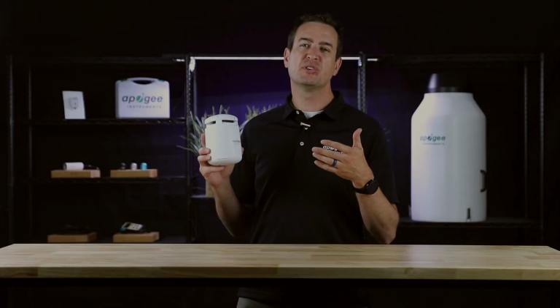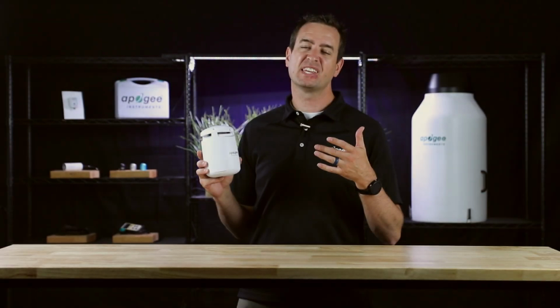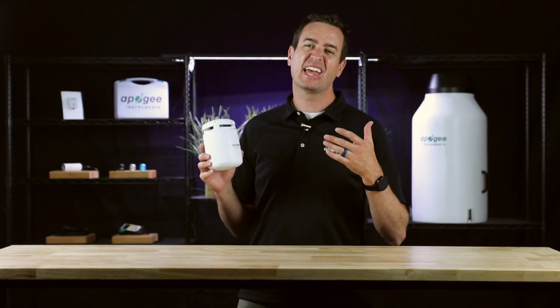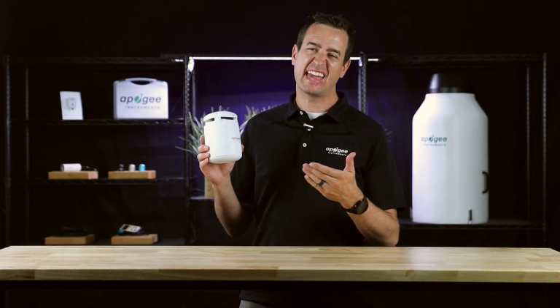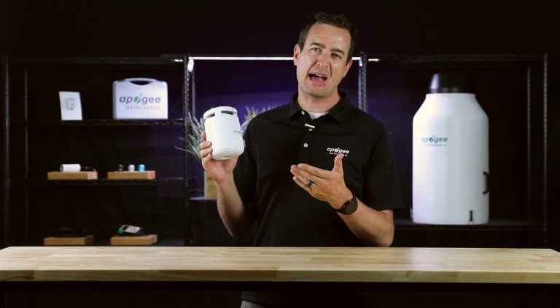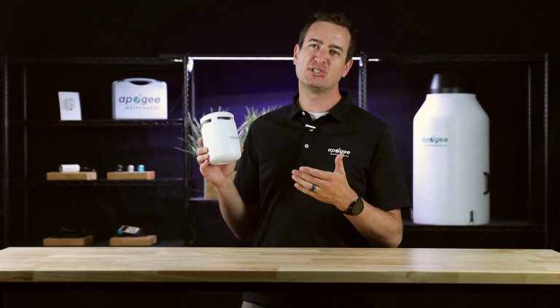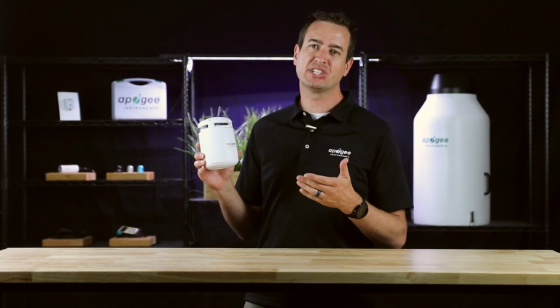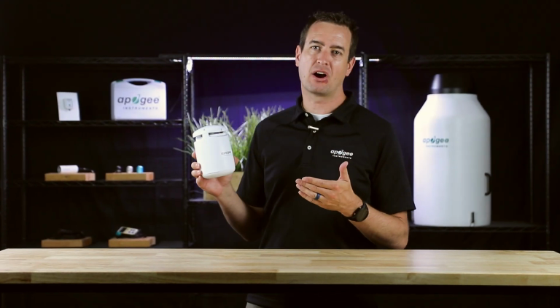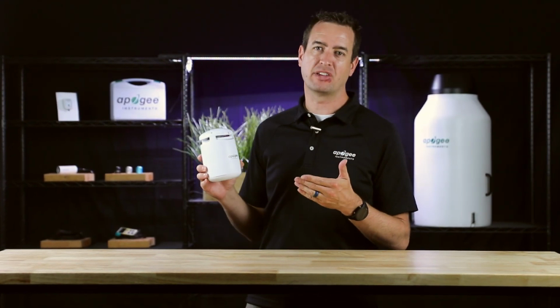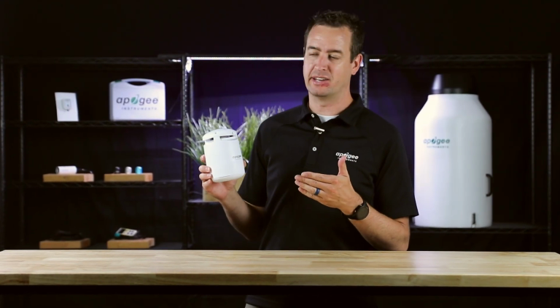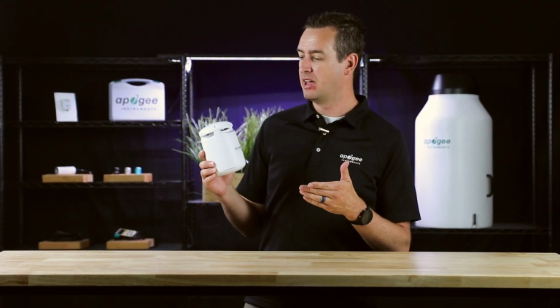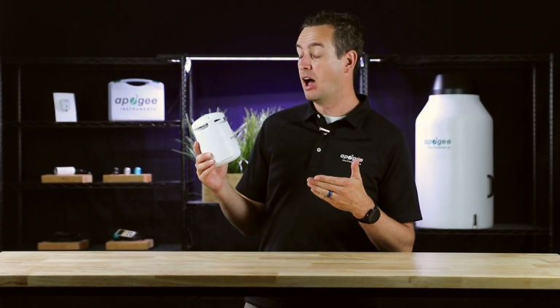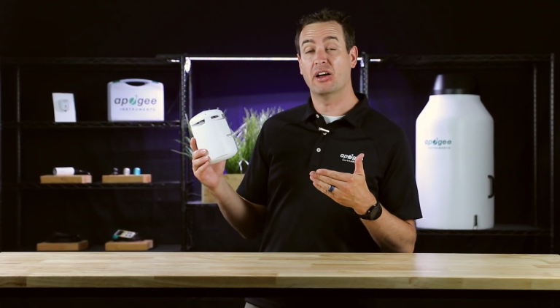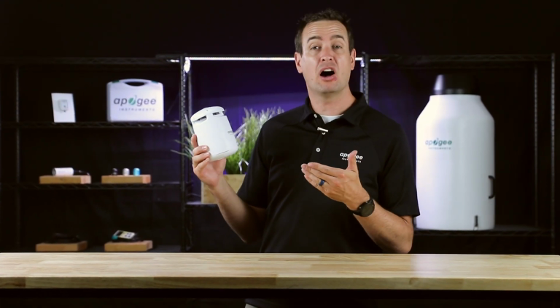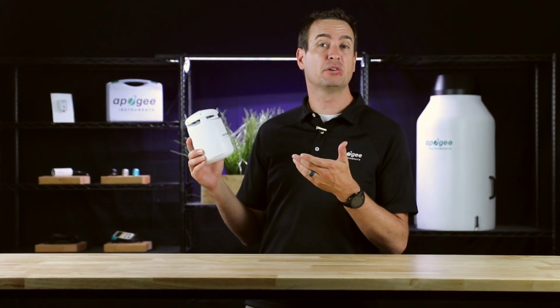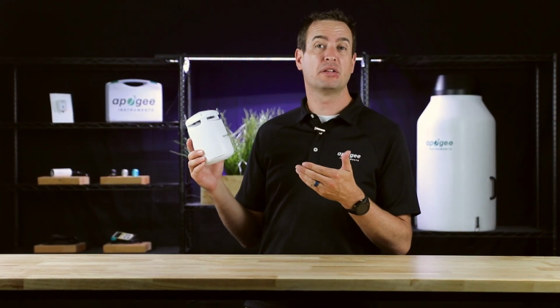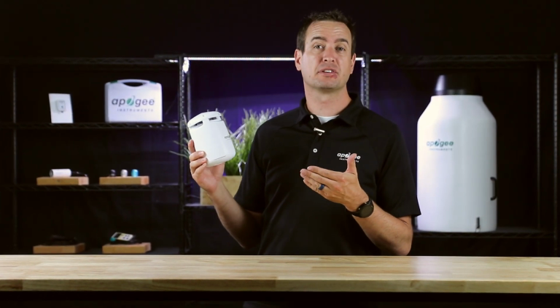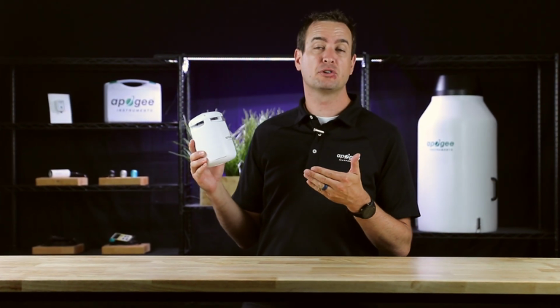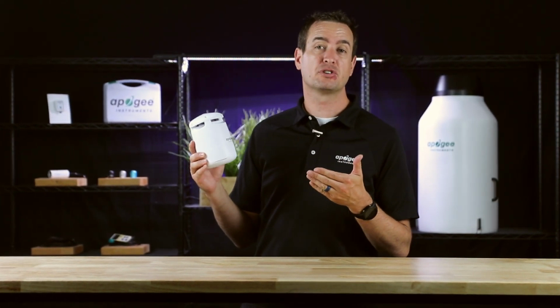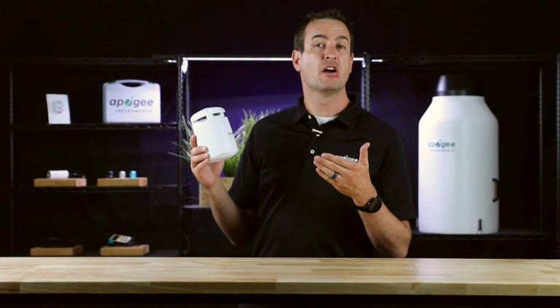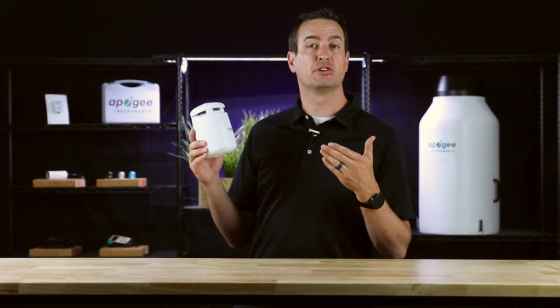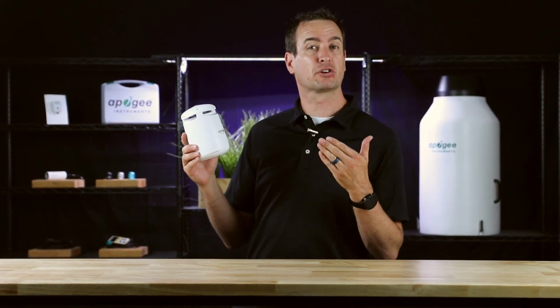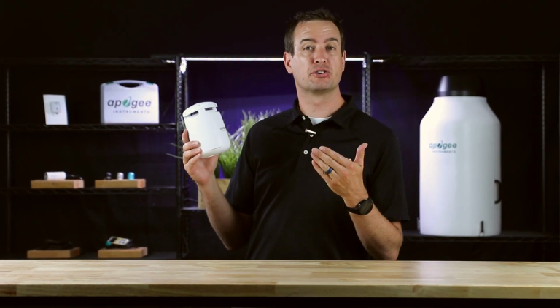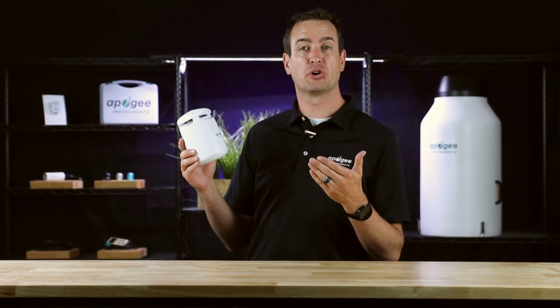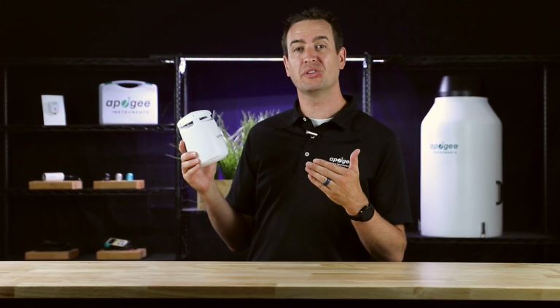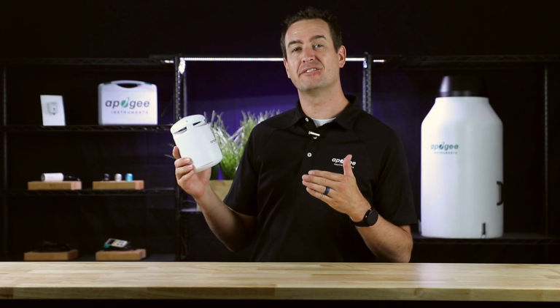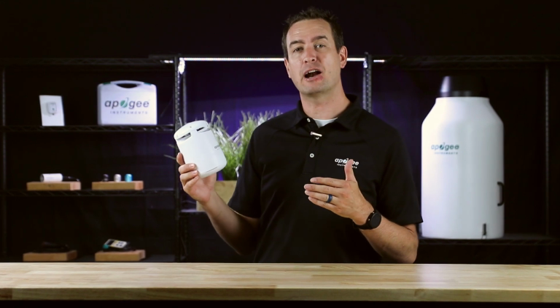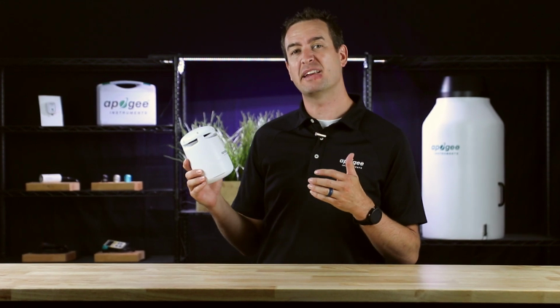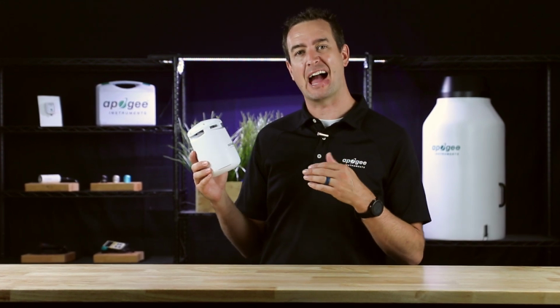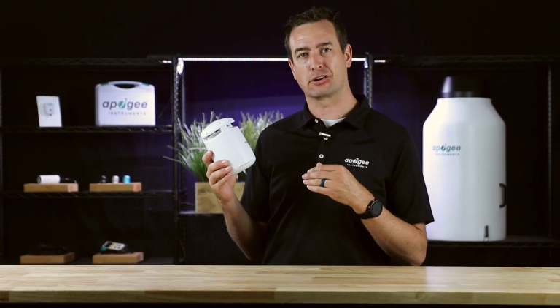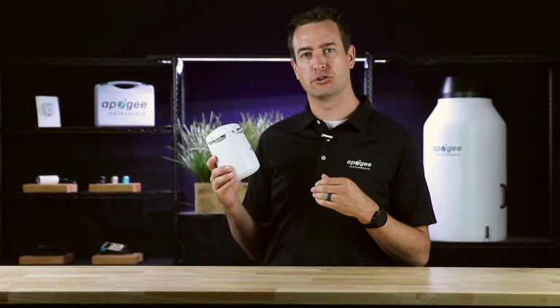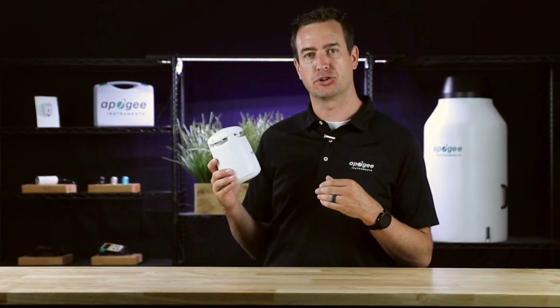Introducing the Apogee Guardian, an all-in-one solution for your controlled environment agriculture.